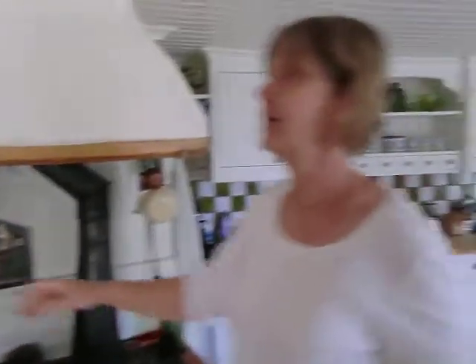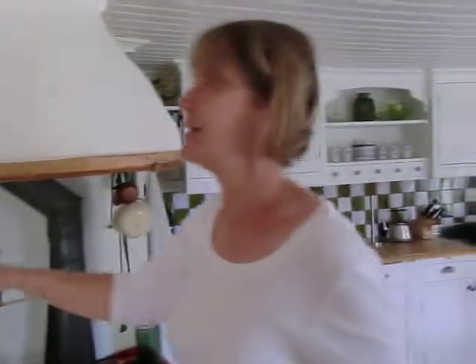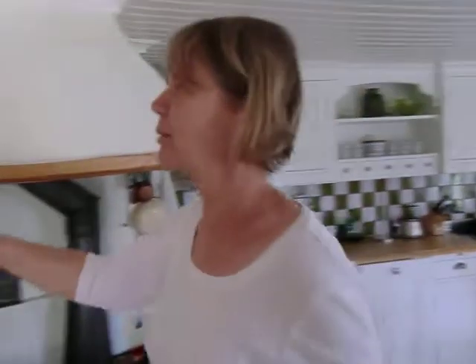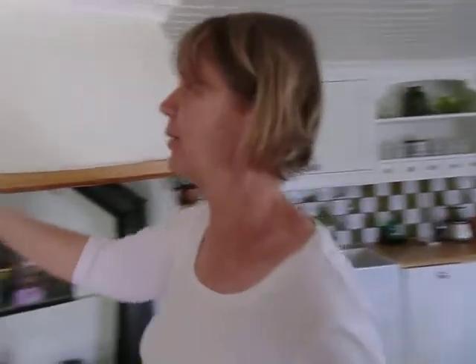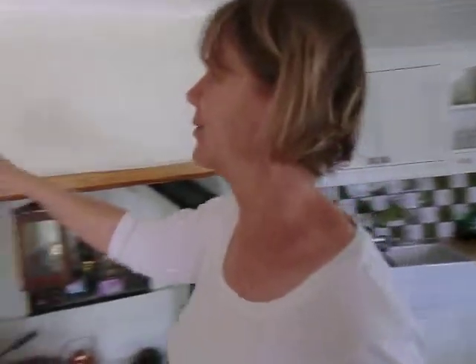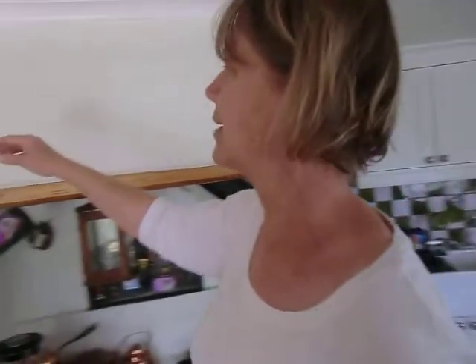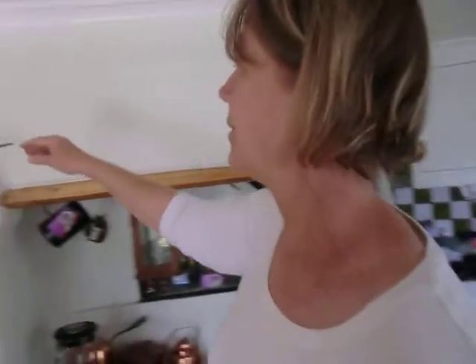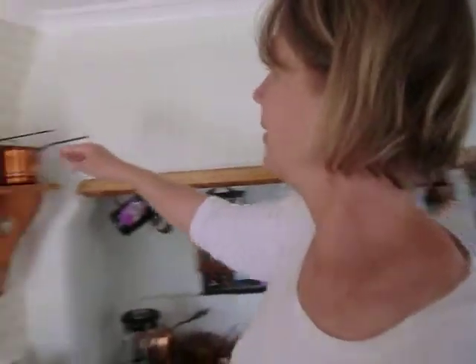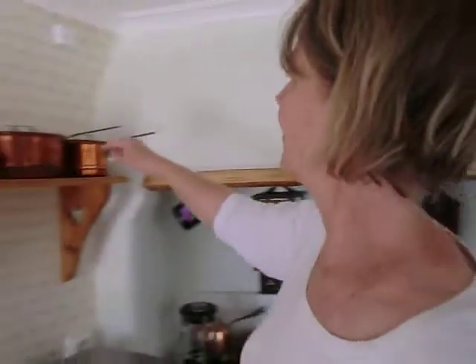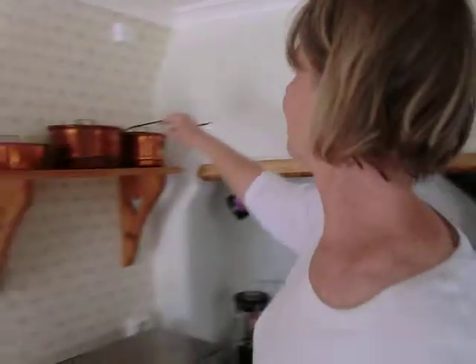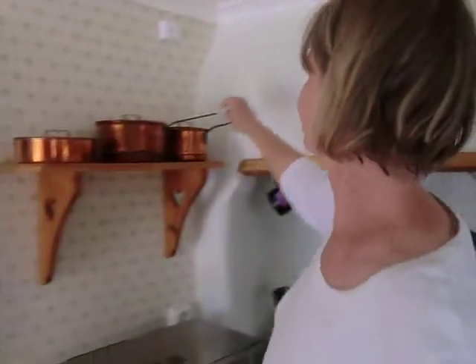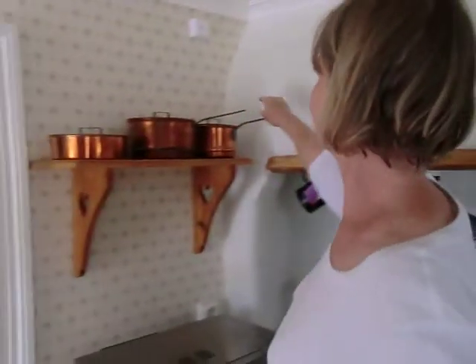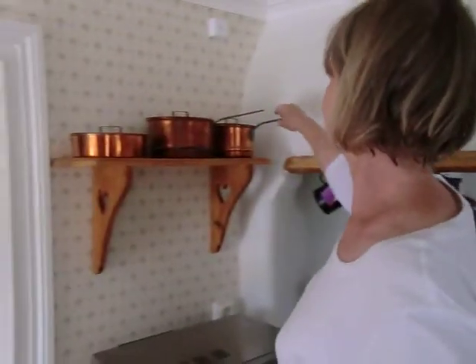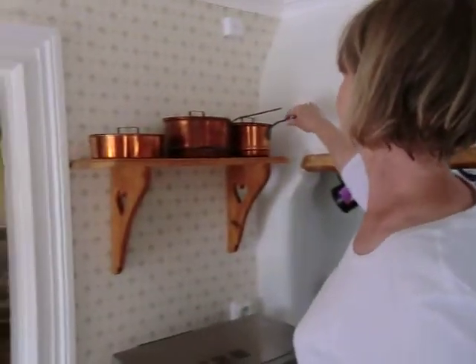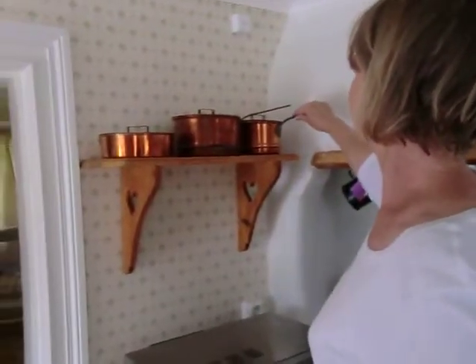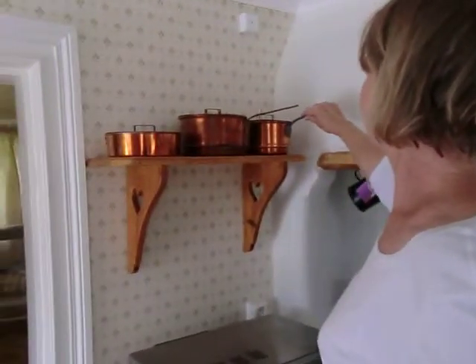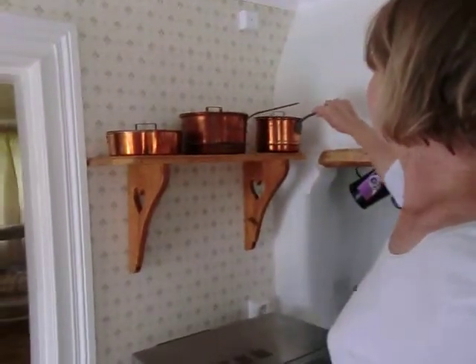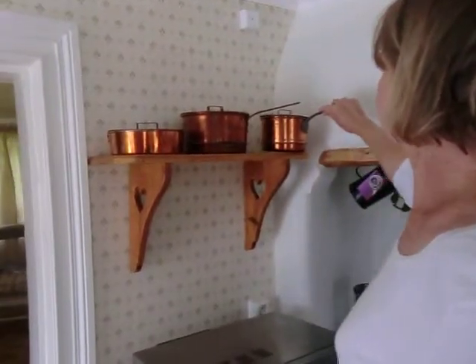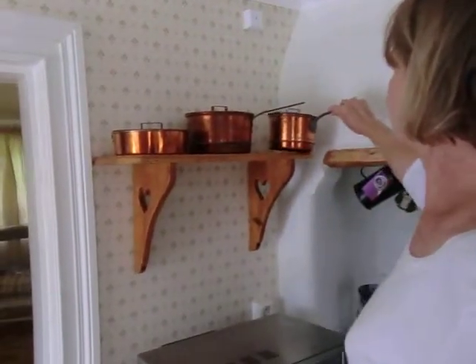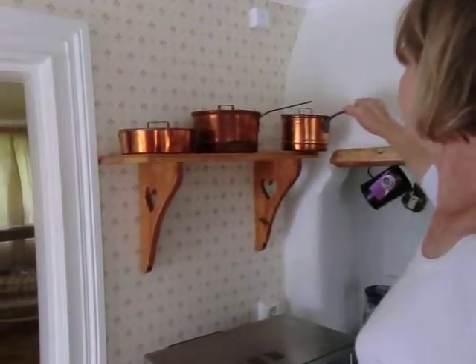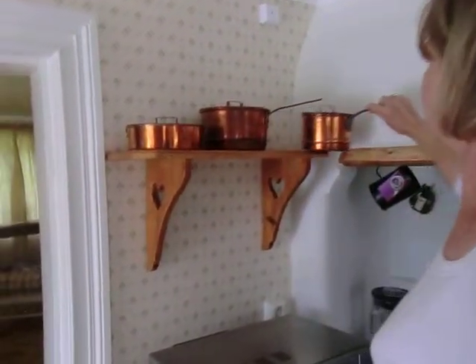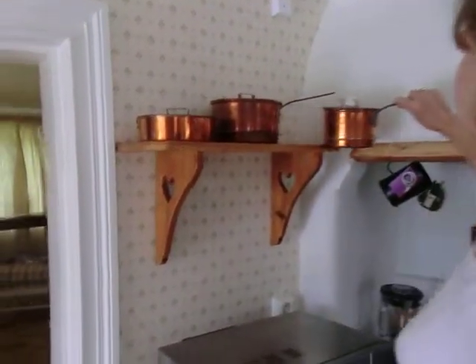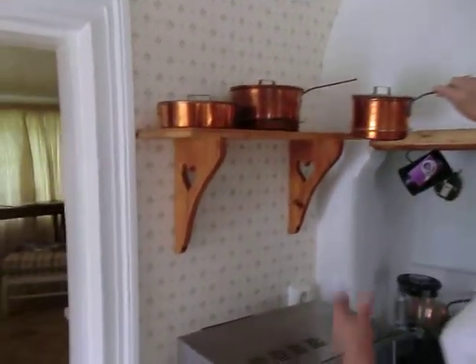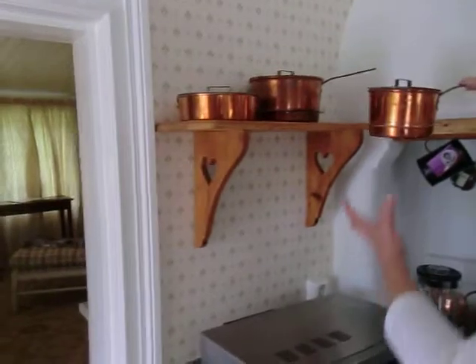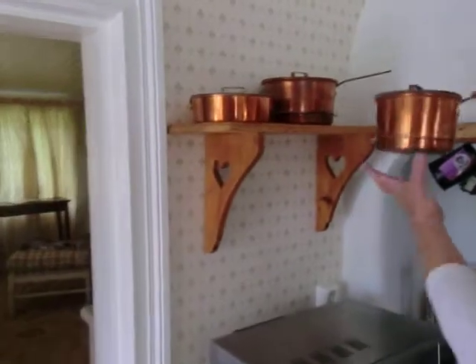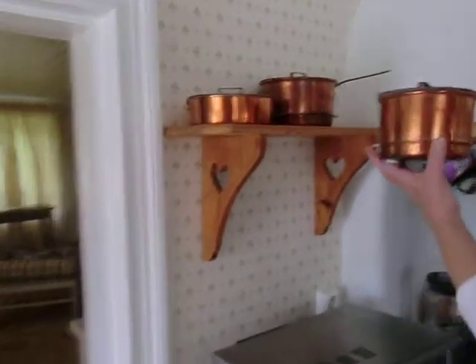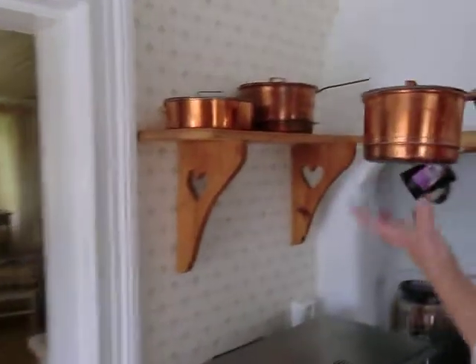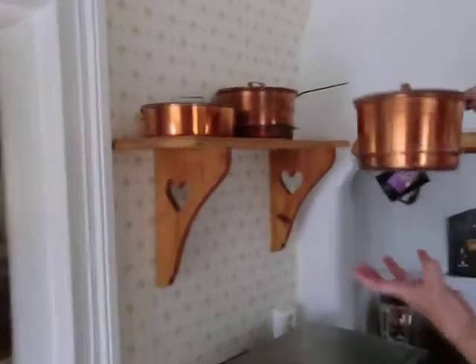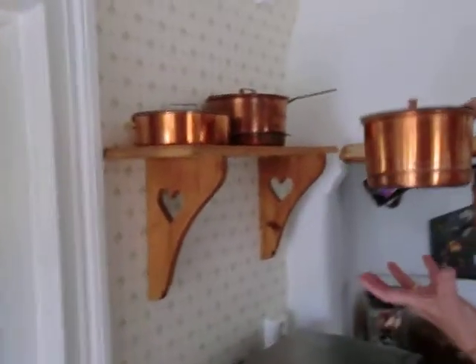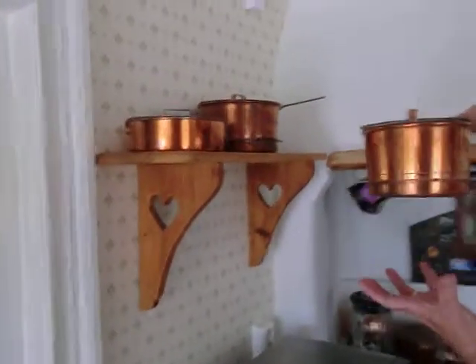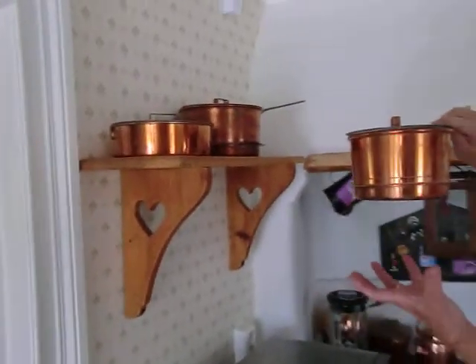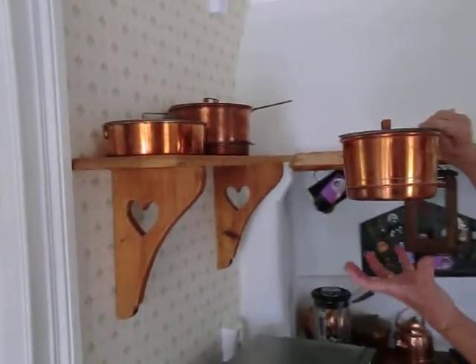Double boilers up here, sitting inside another pan down below.